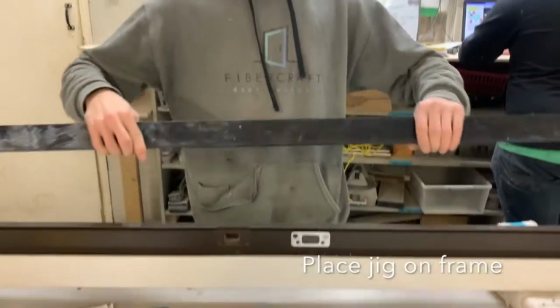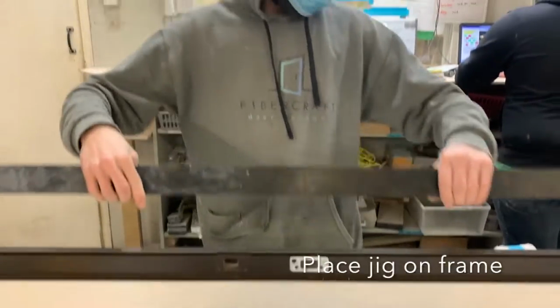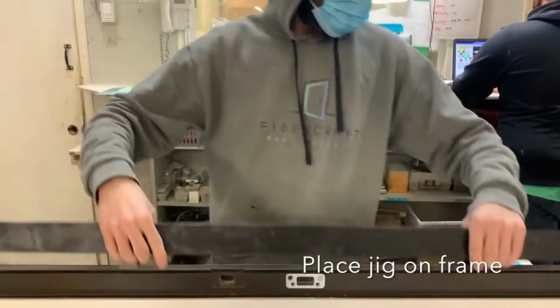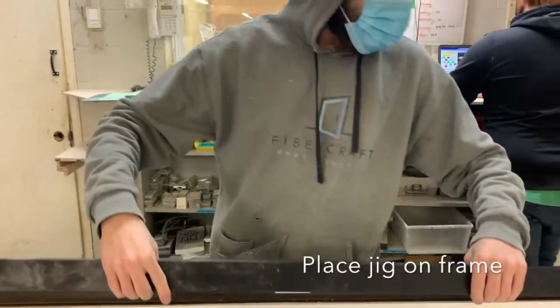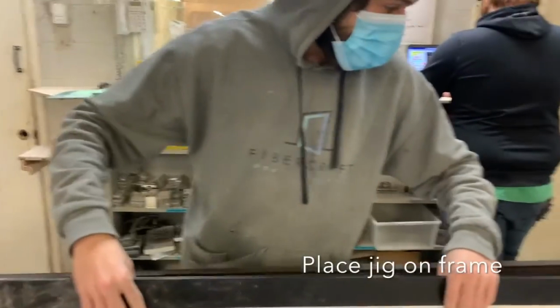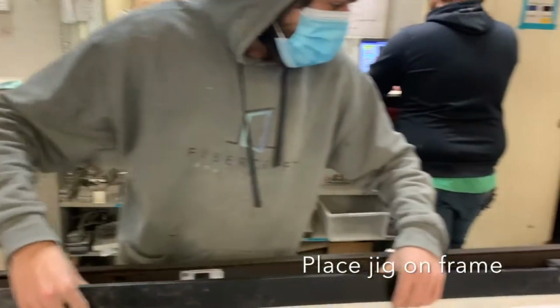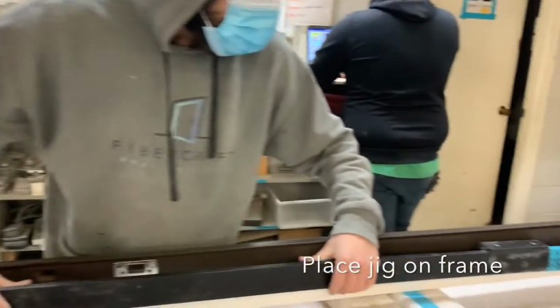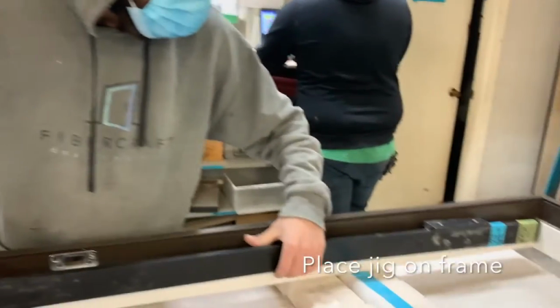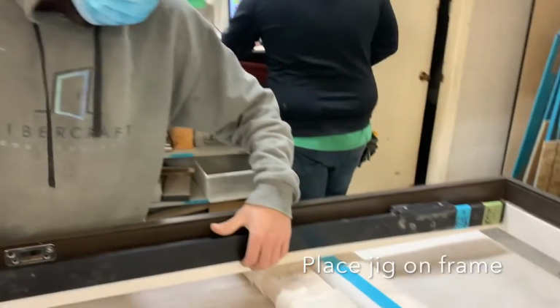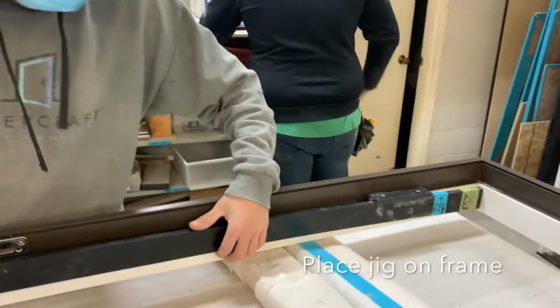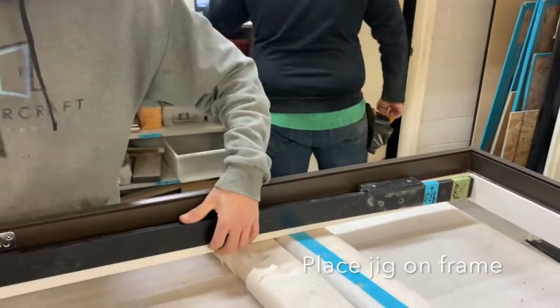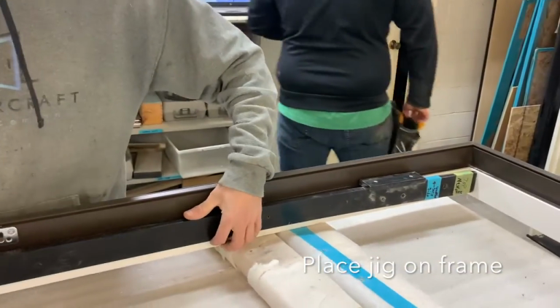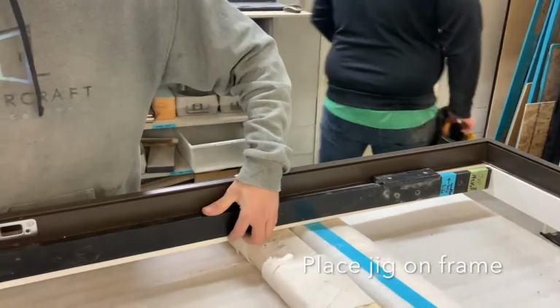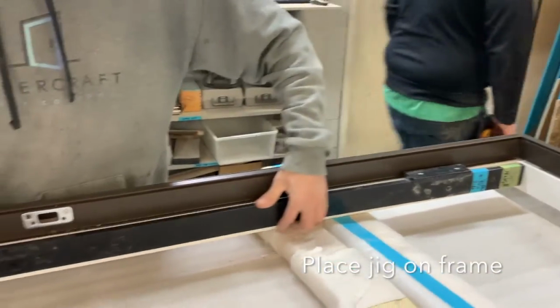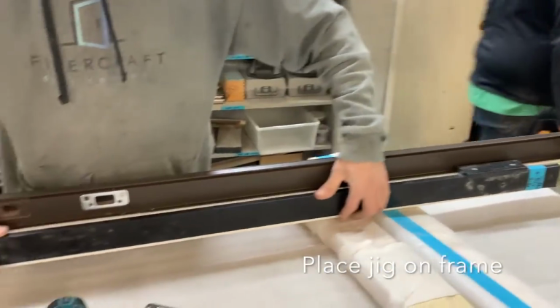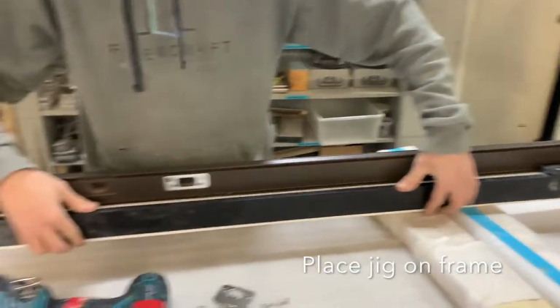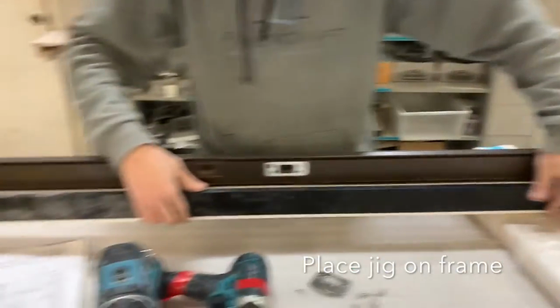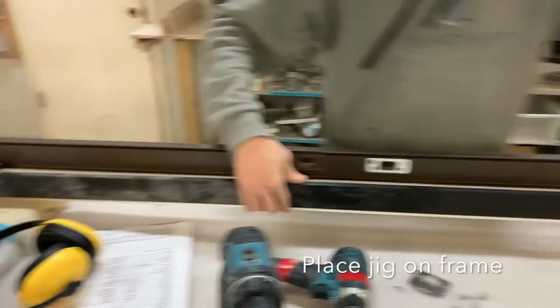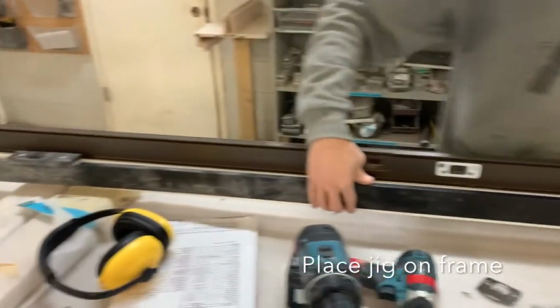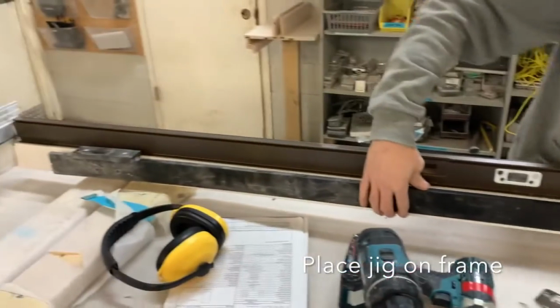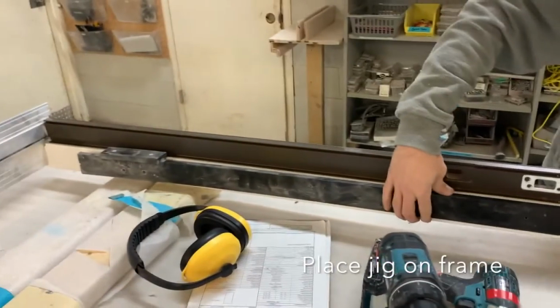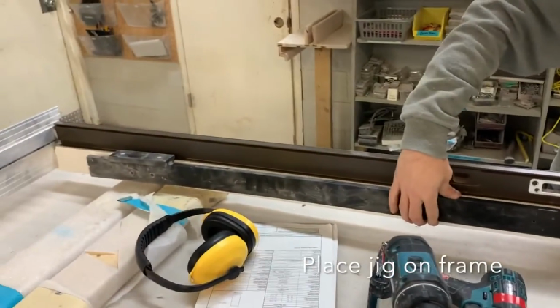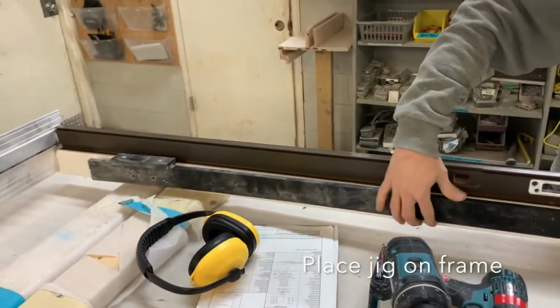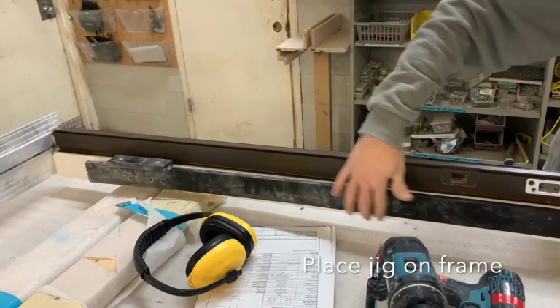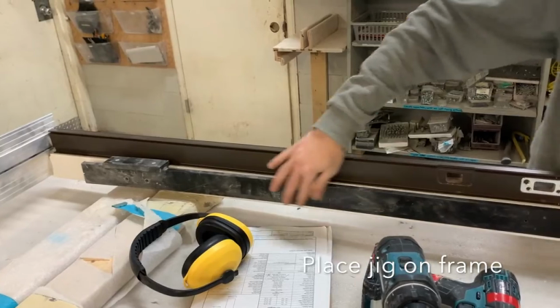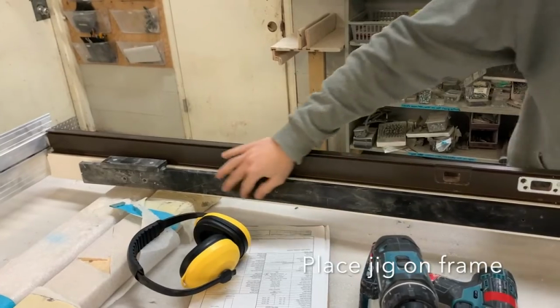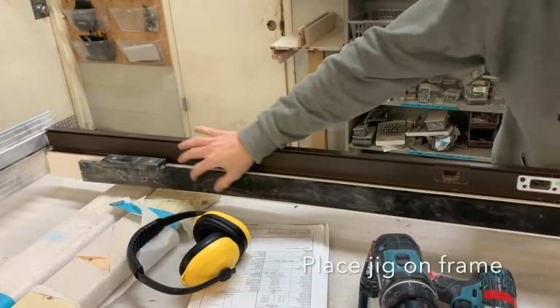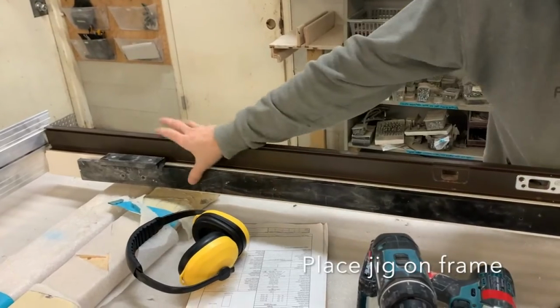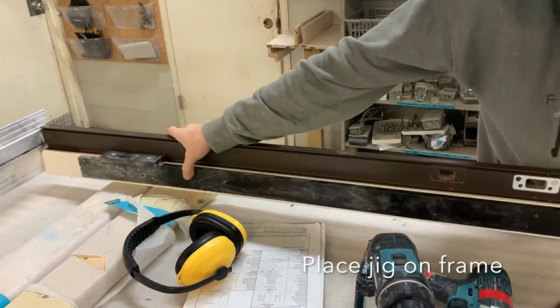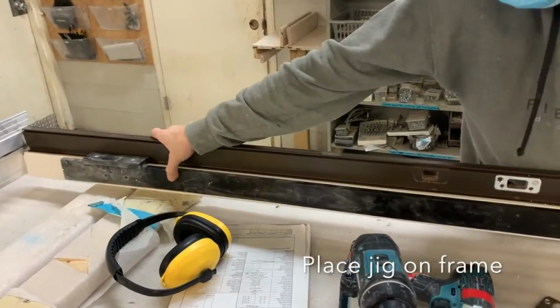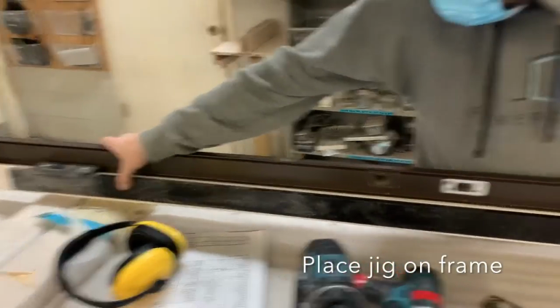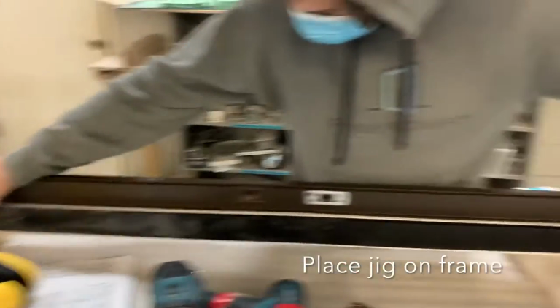Now we set this guy on to the thing. You can see that's pushed up to the top.